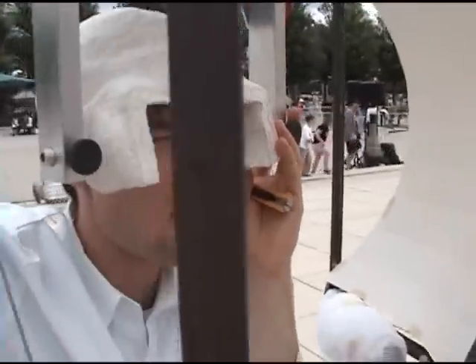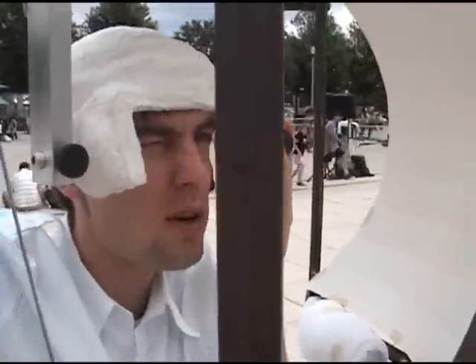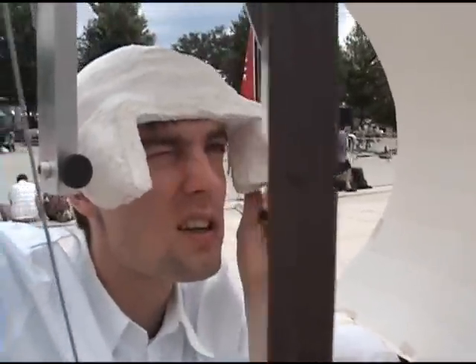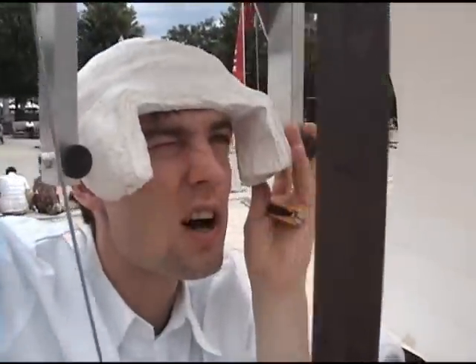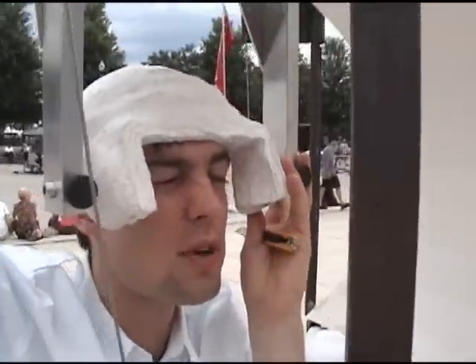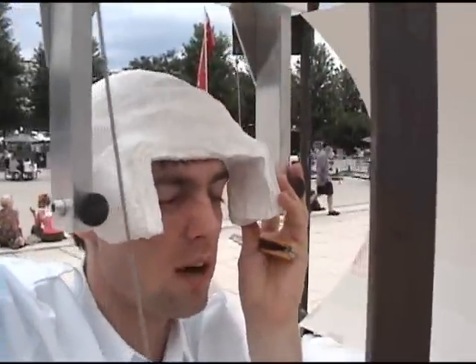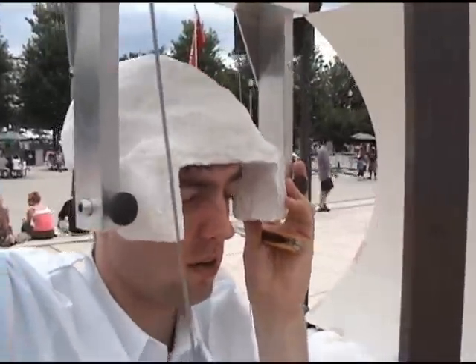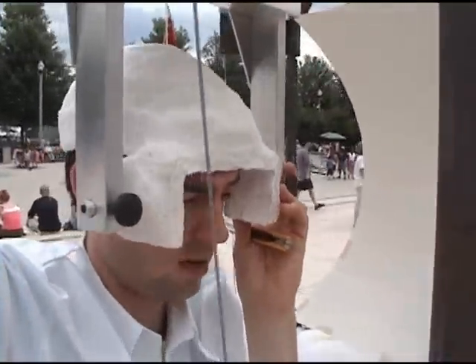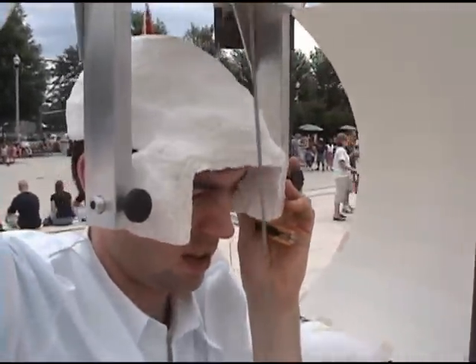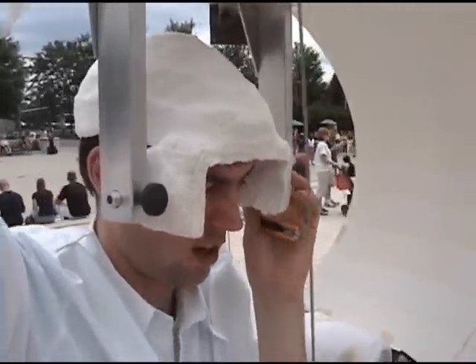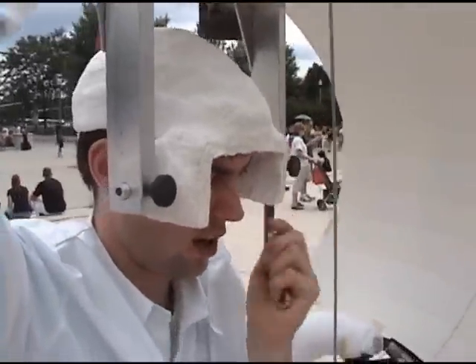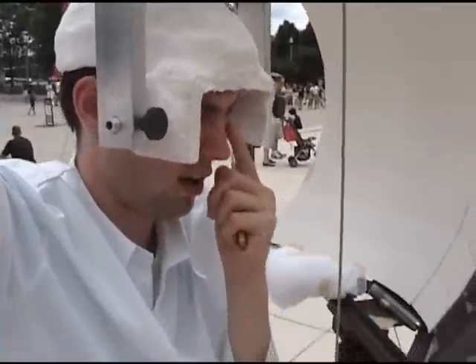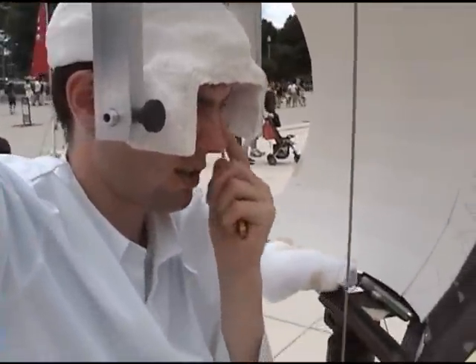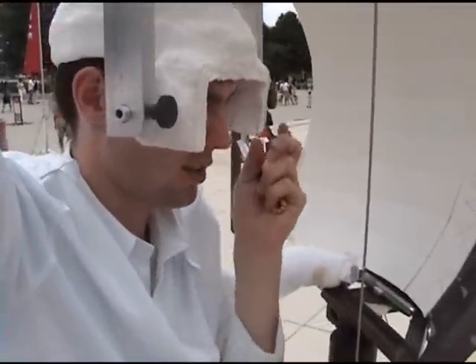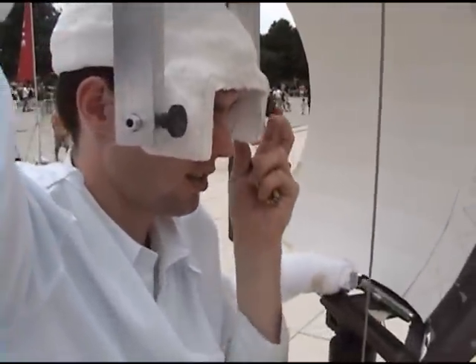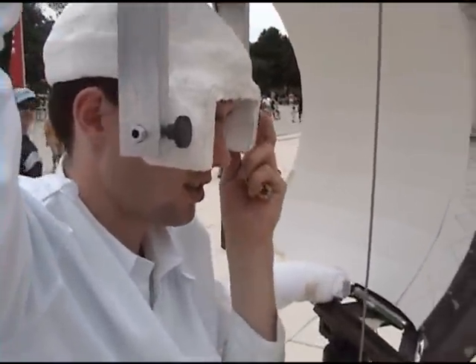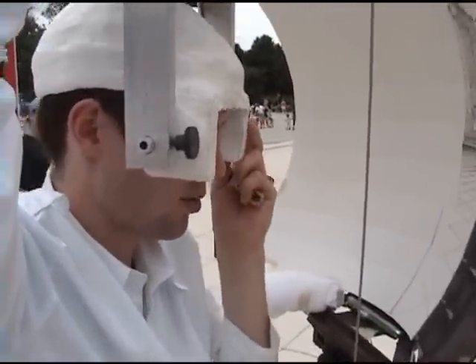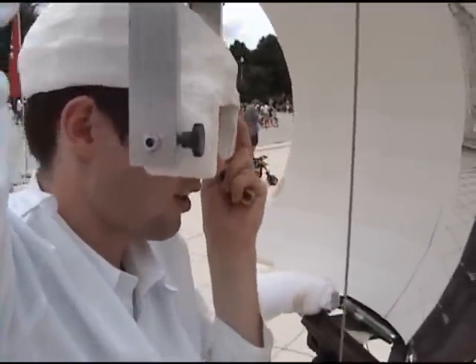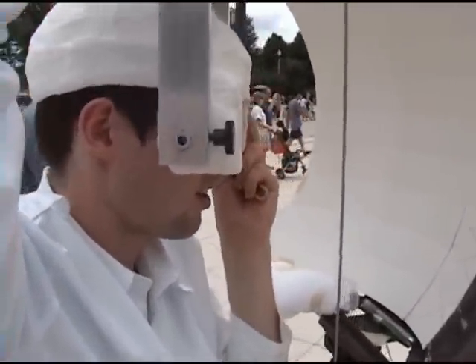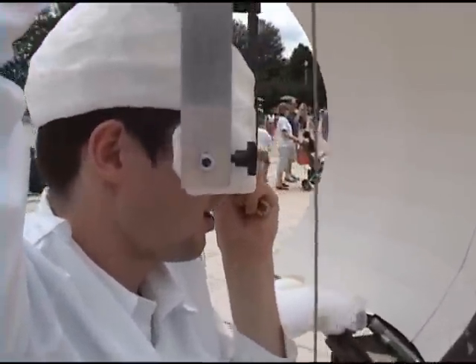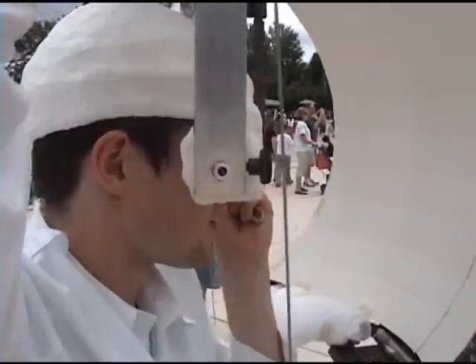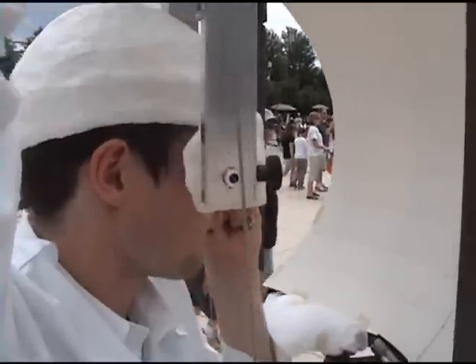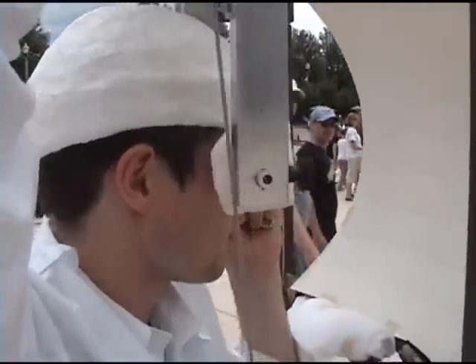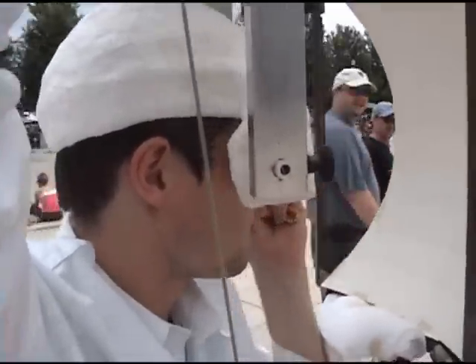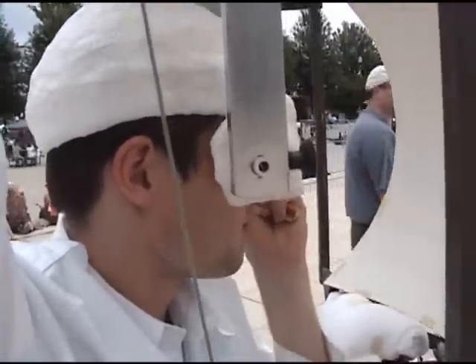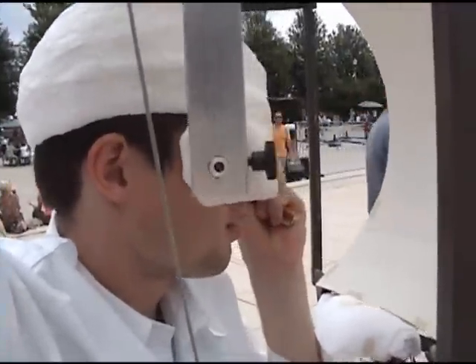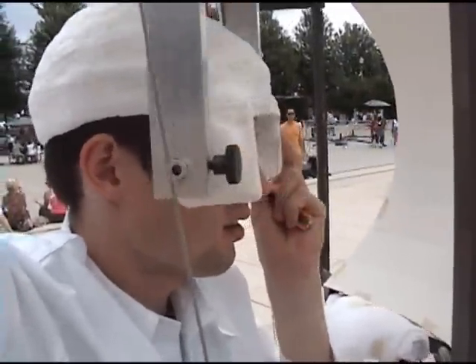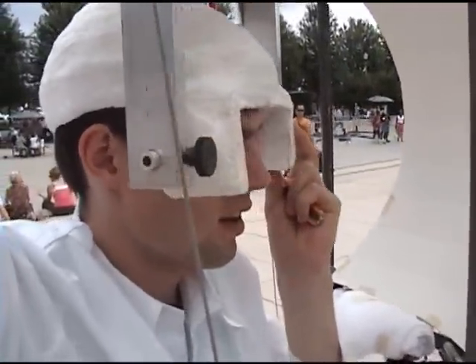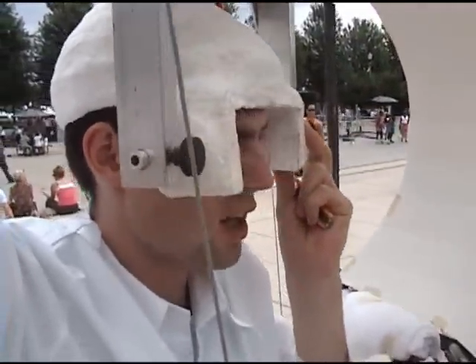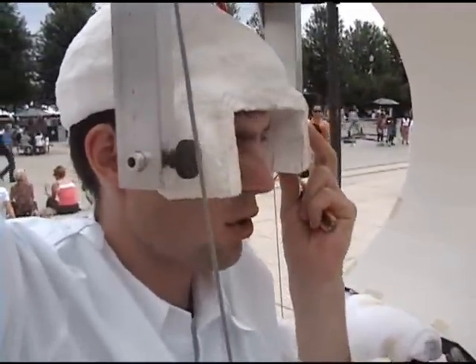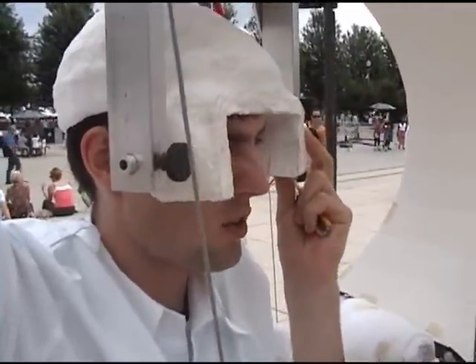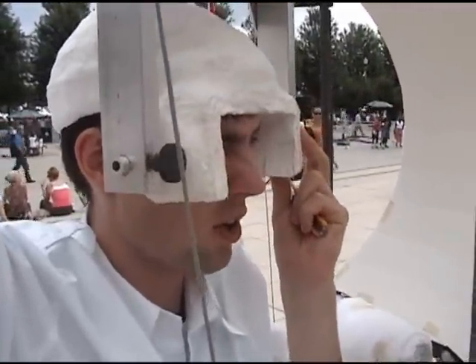And likewise I can look up and down and still keep that in the center point of the sphere.